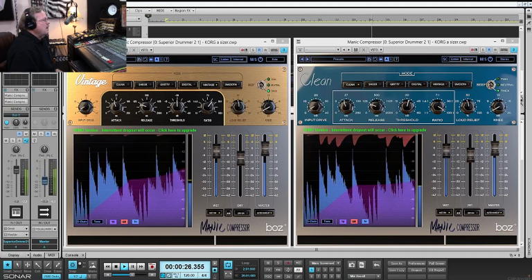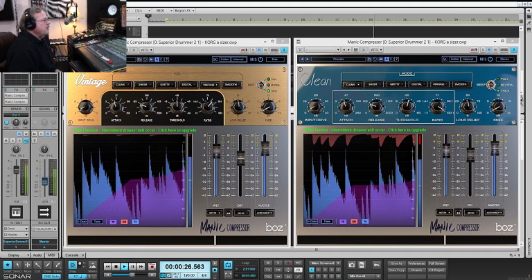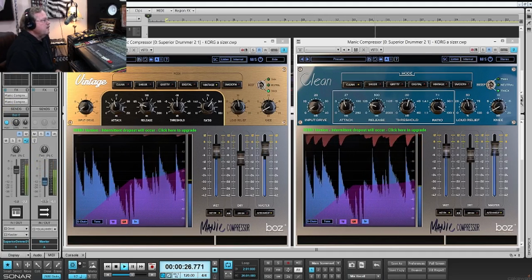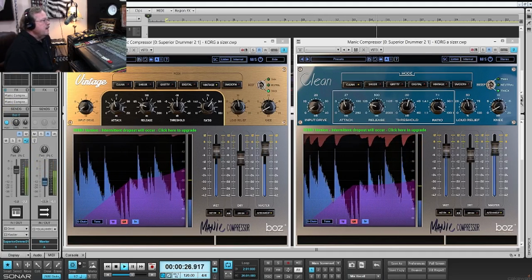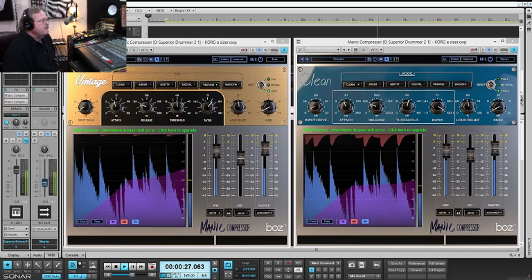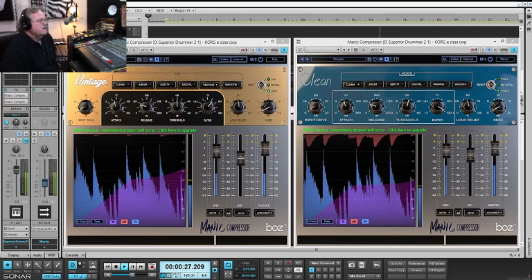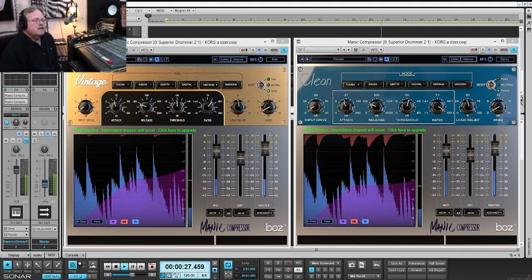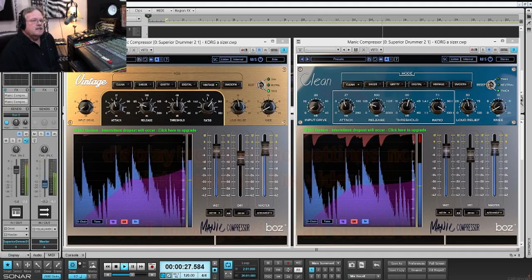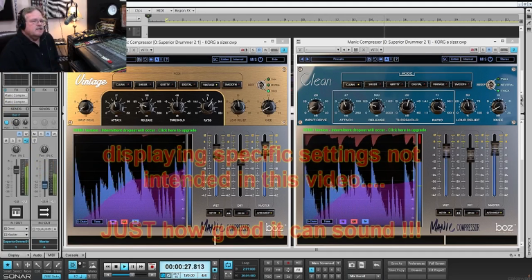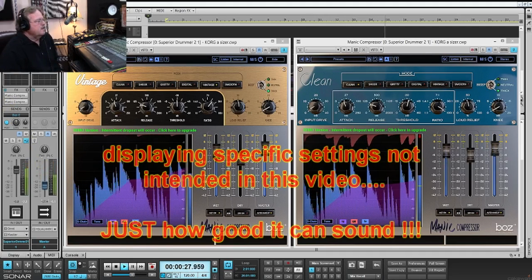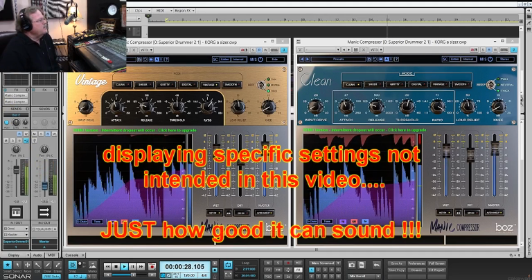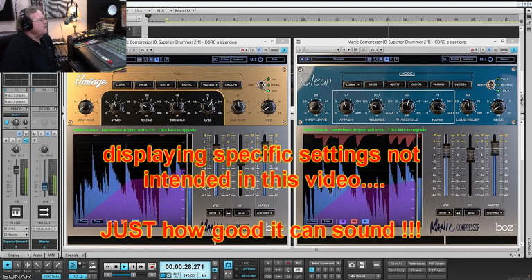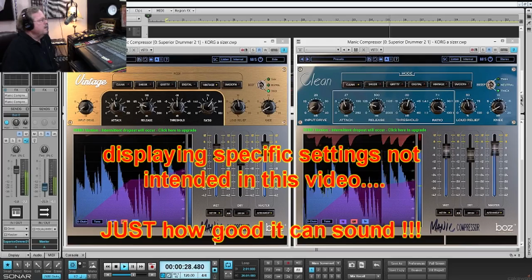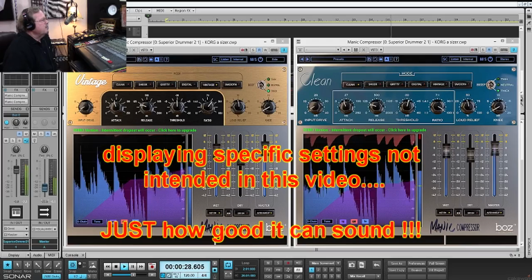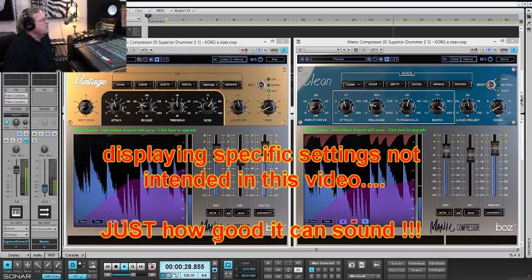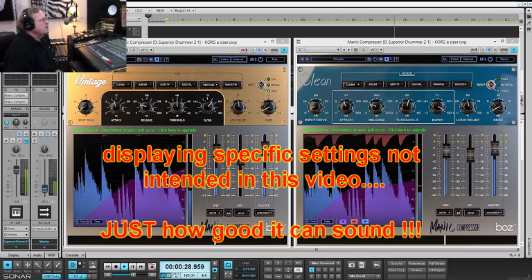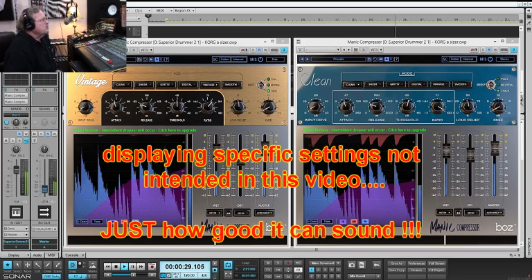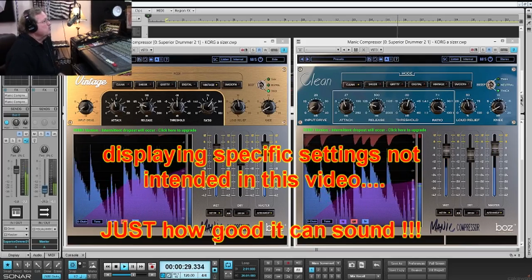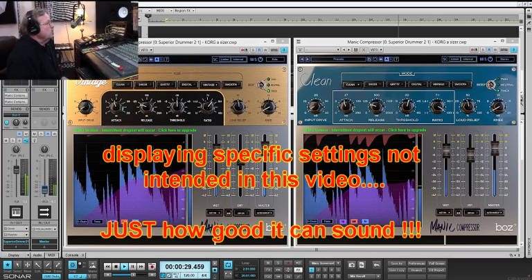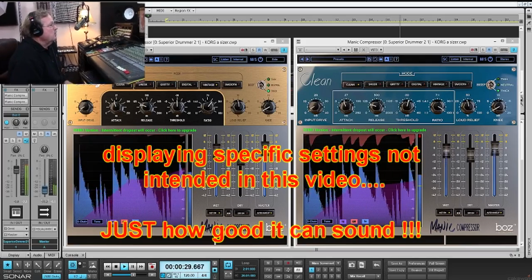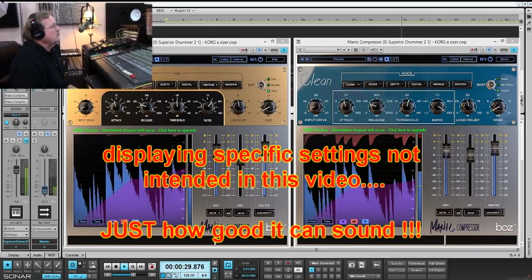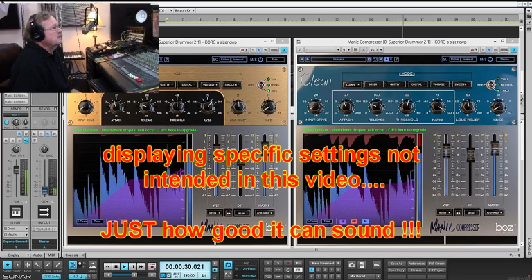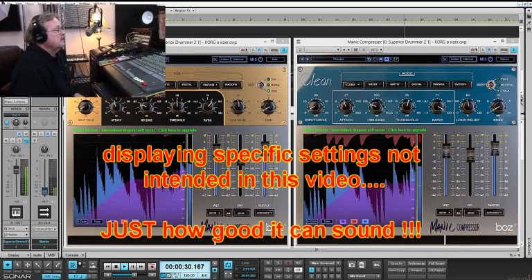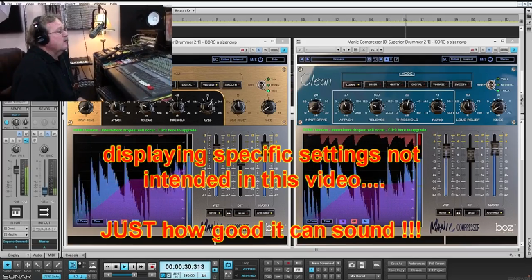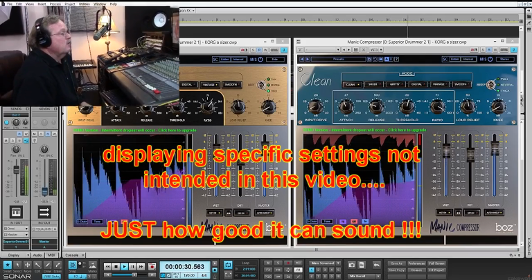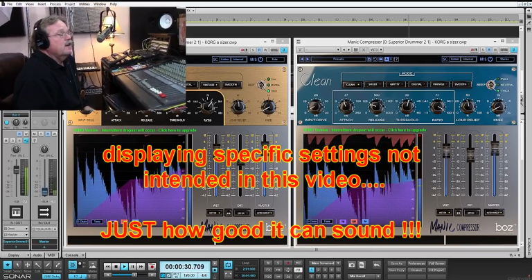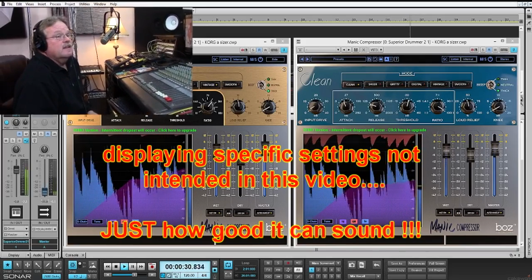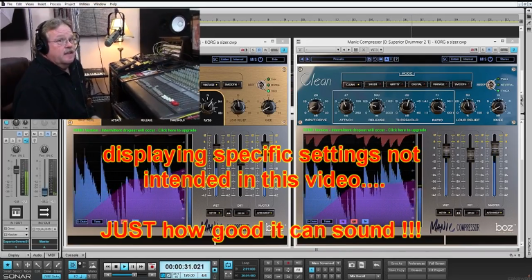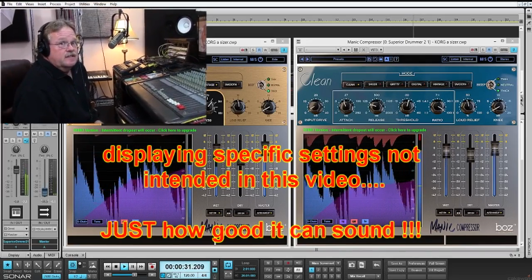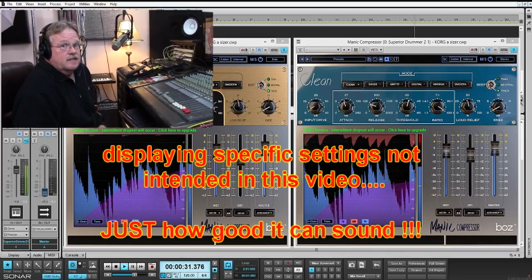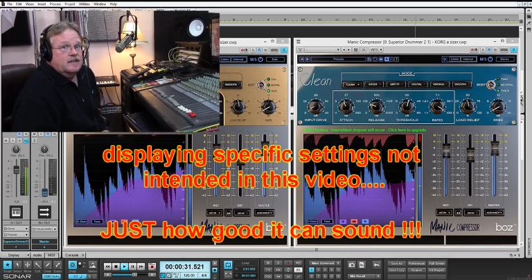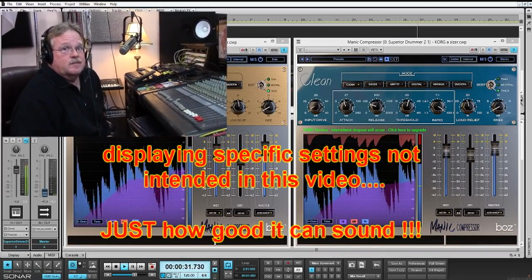And there you have it. Does it emulate other compressors? No. Does it sound great? Yes, it does.